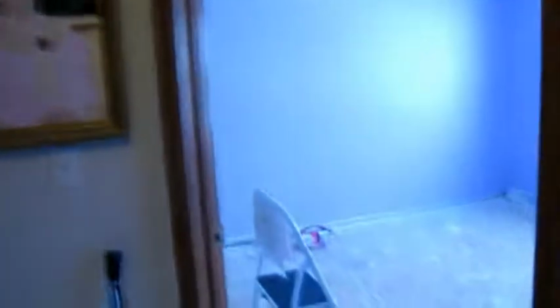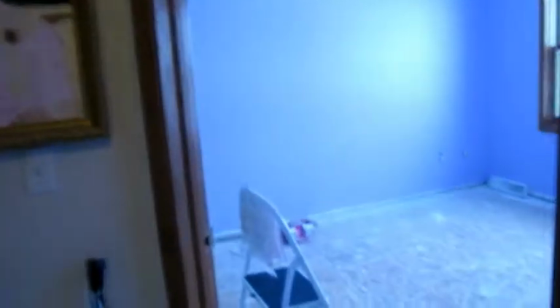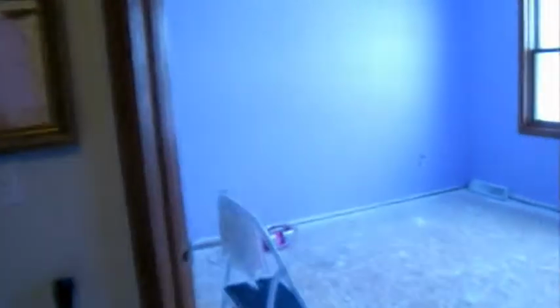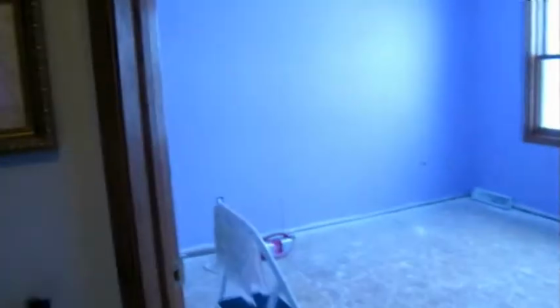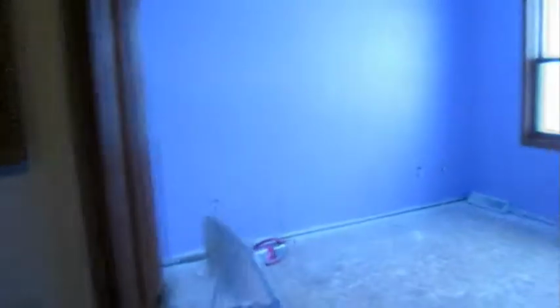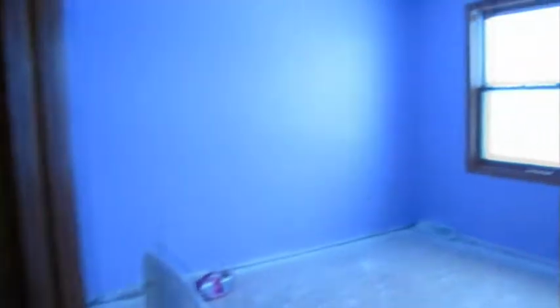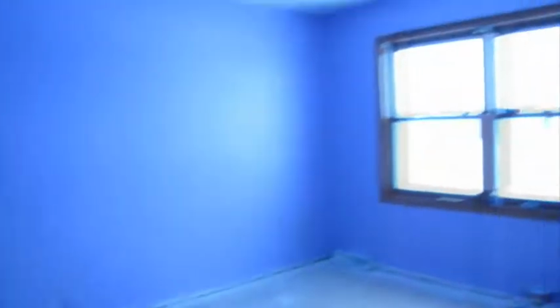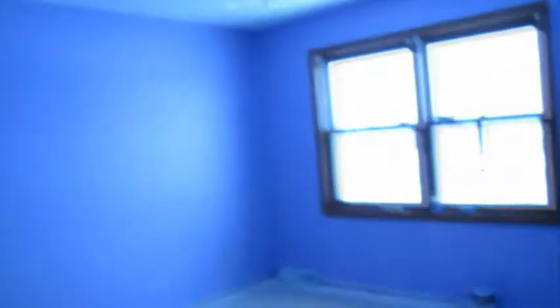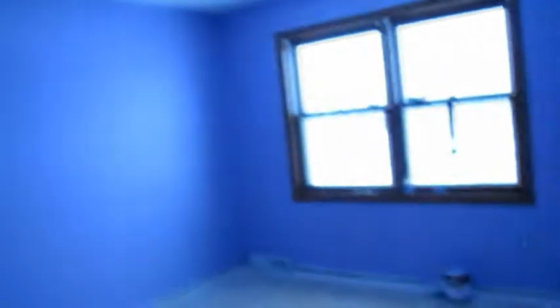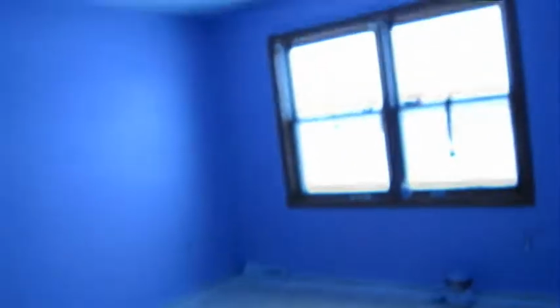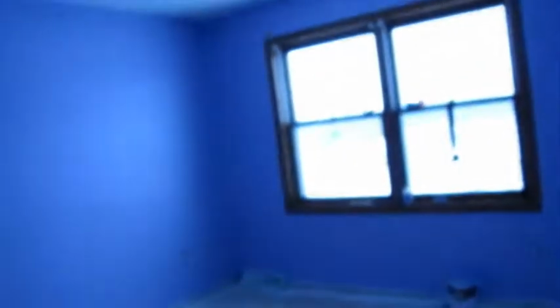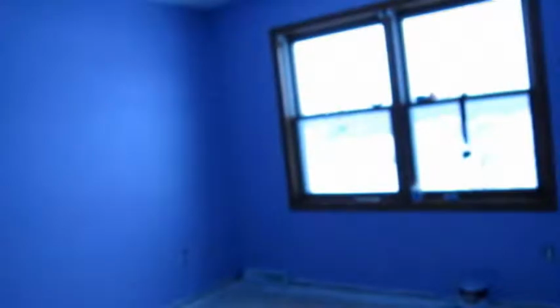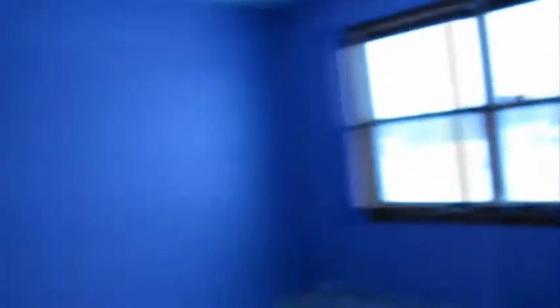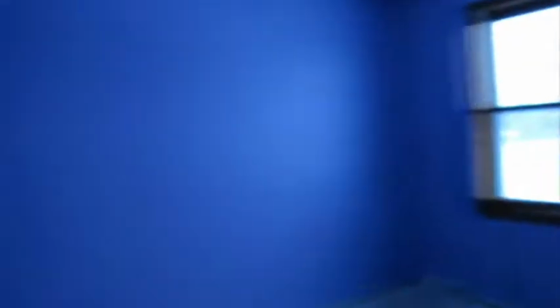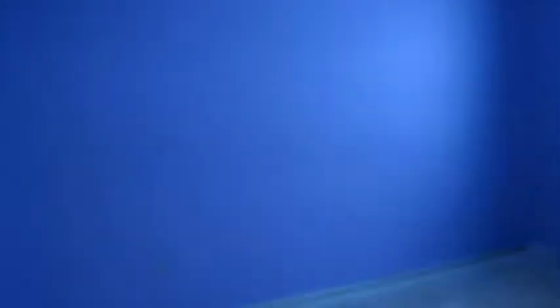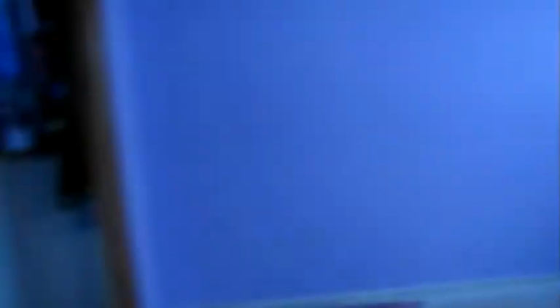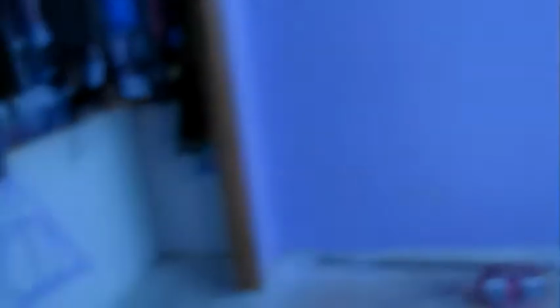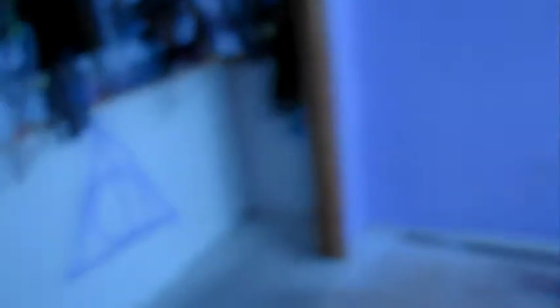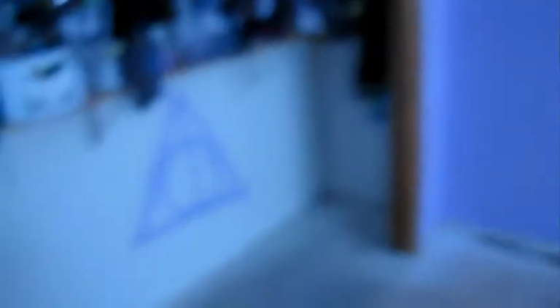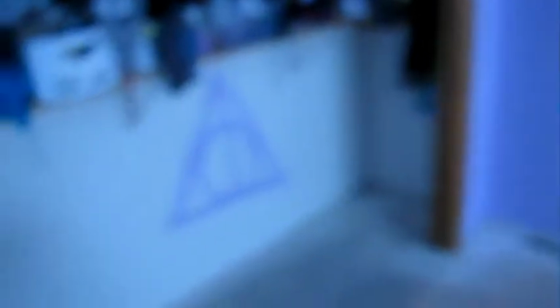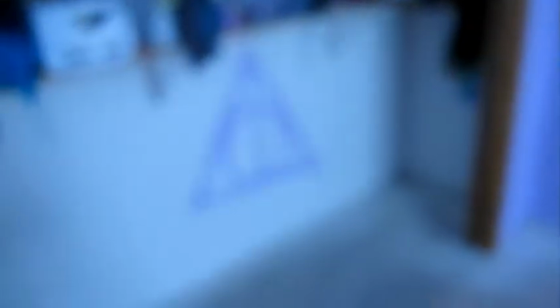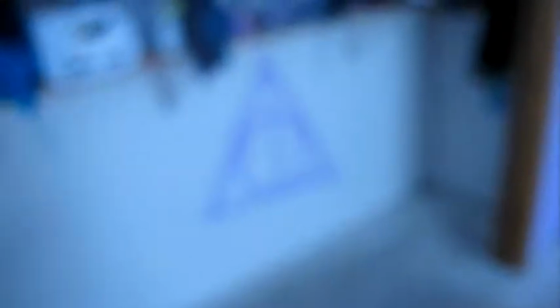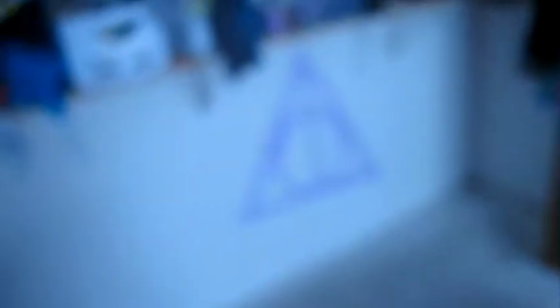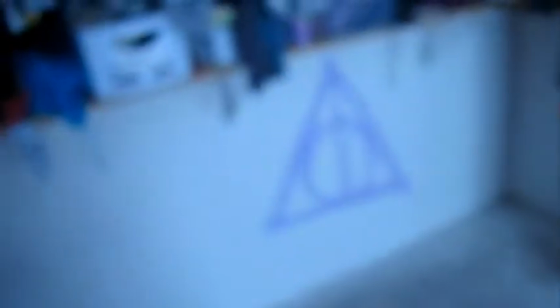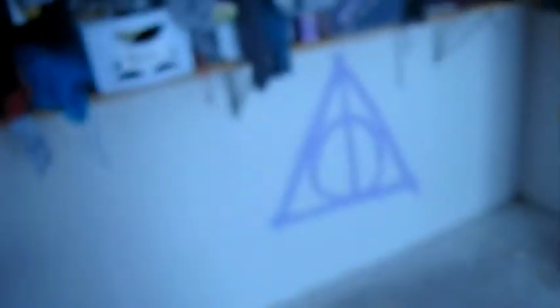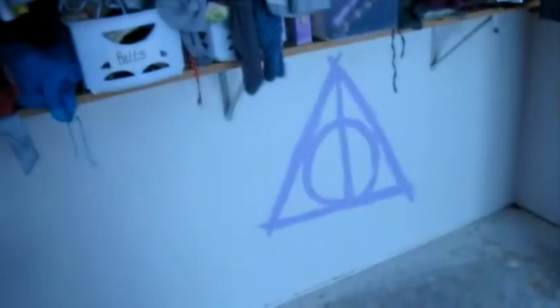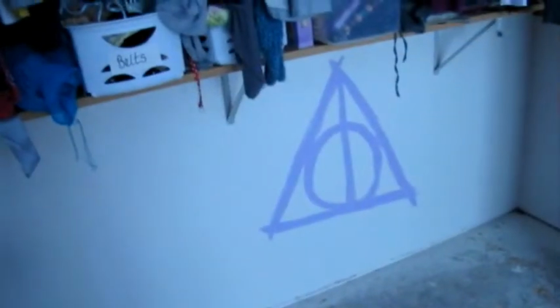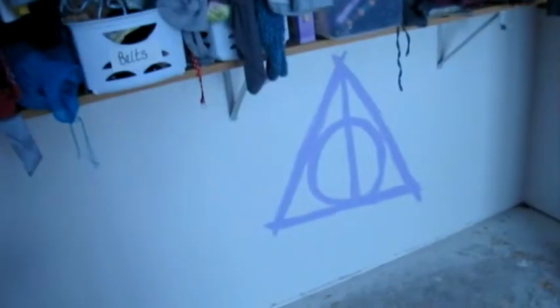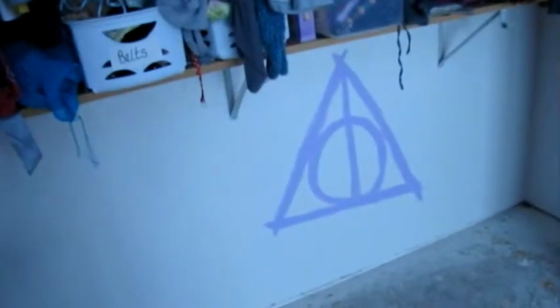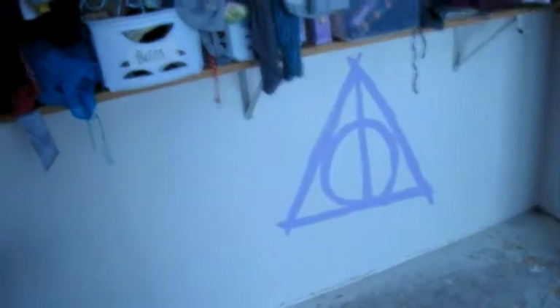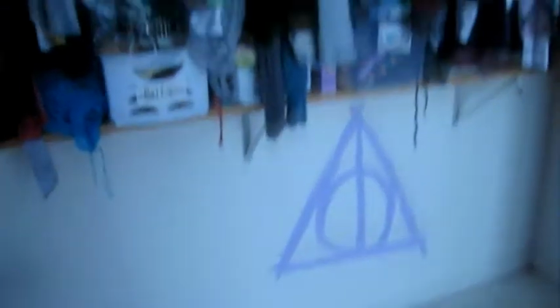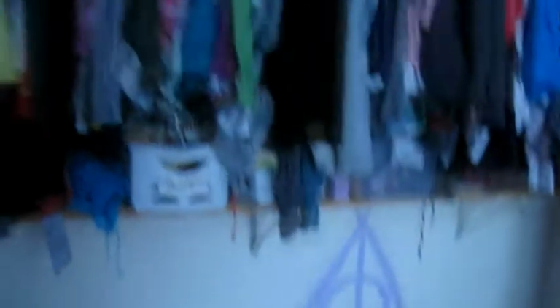This is my sister's room. It's purple, and I painted this in the closet last night because I'm awesome.